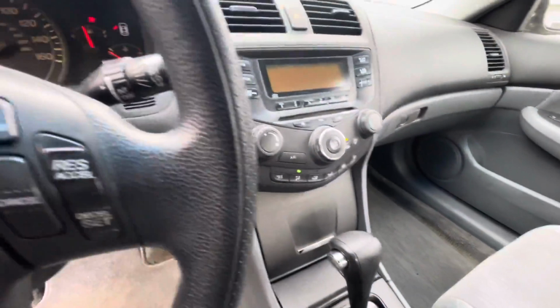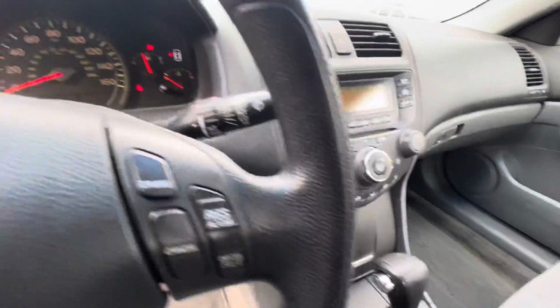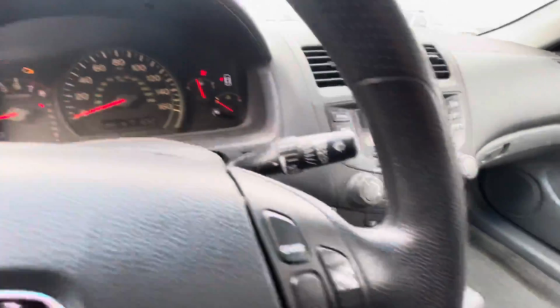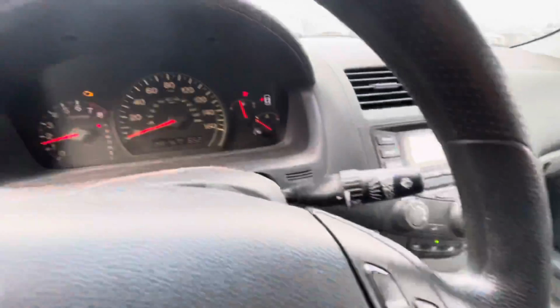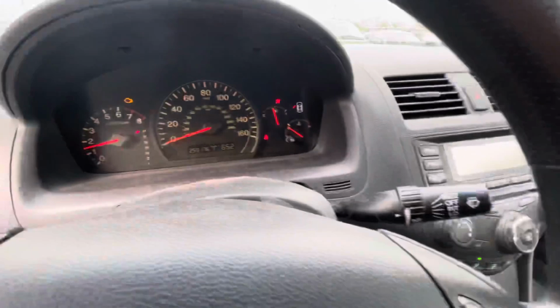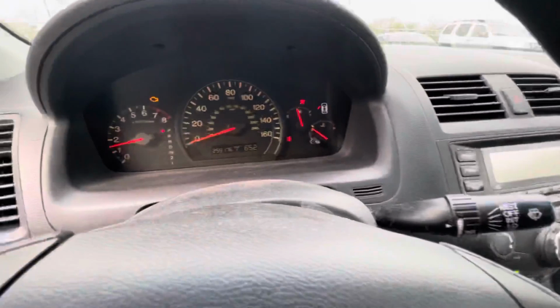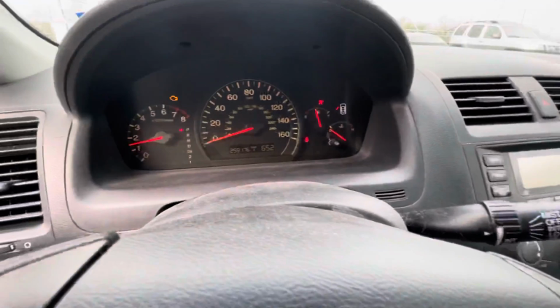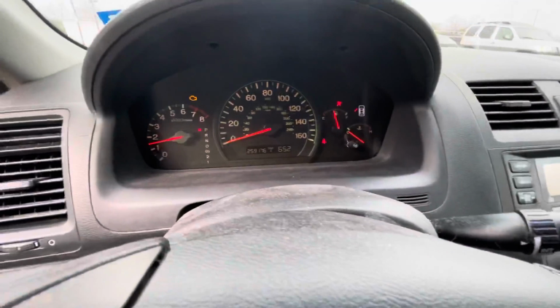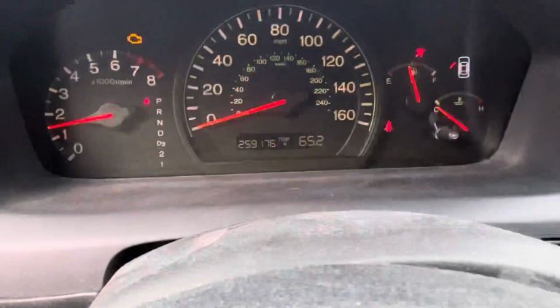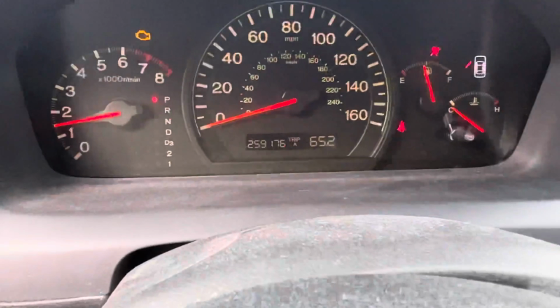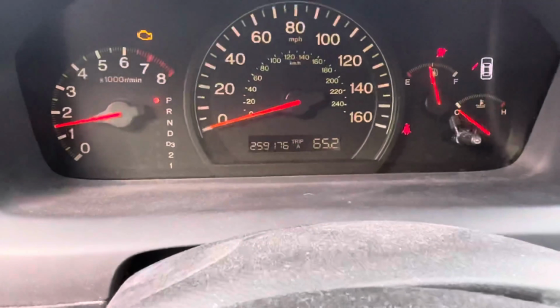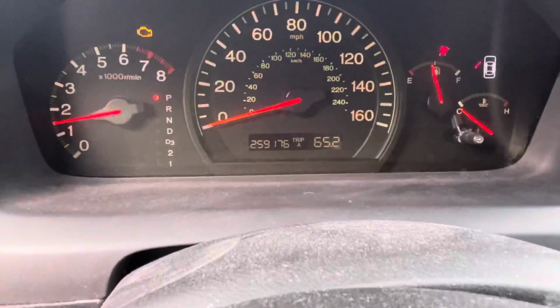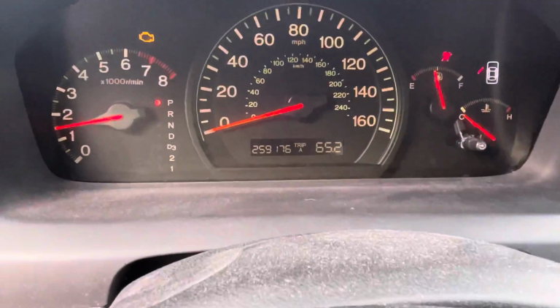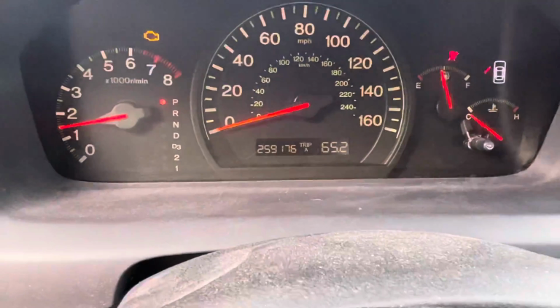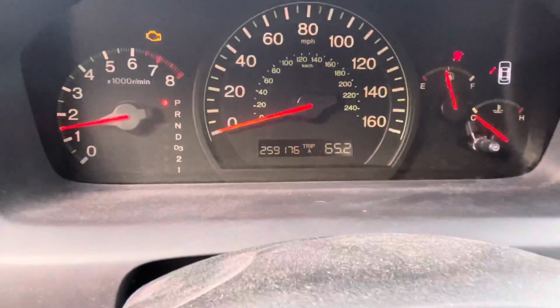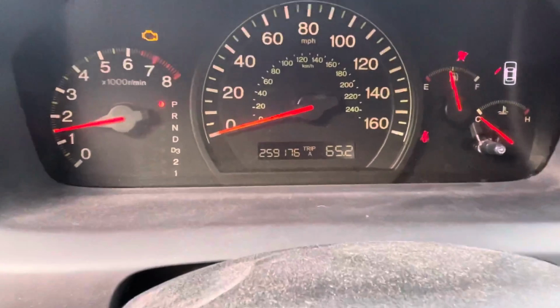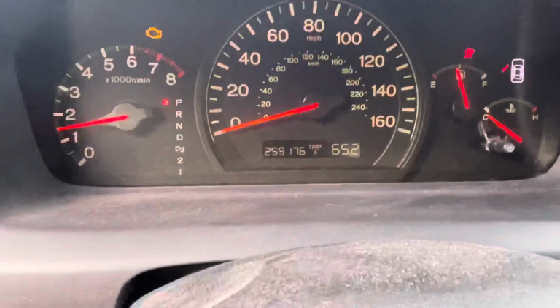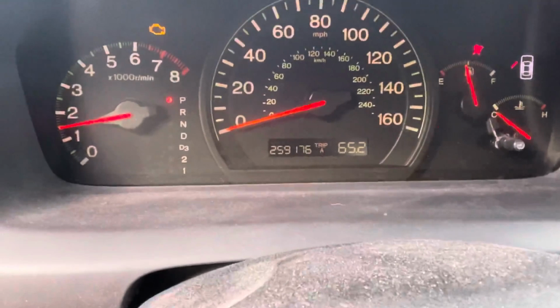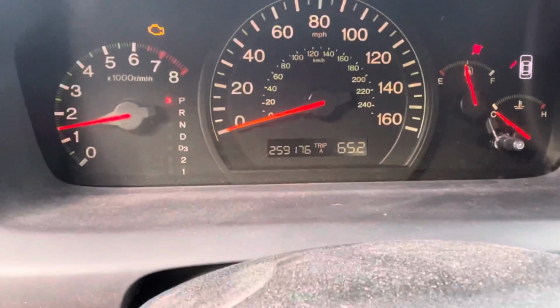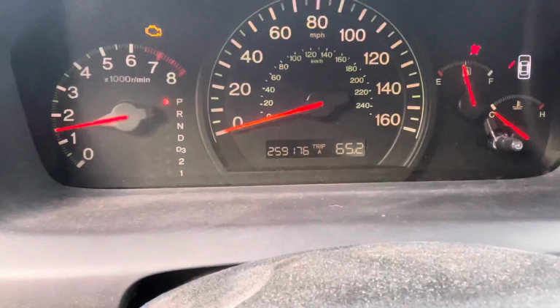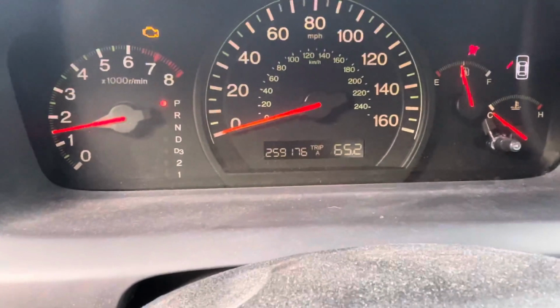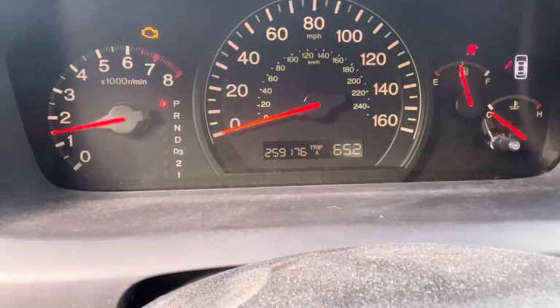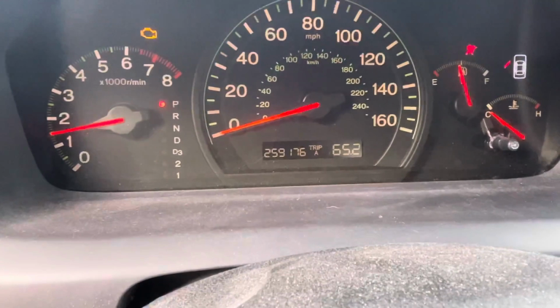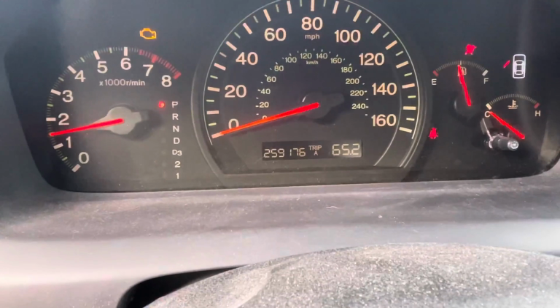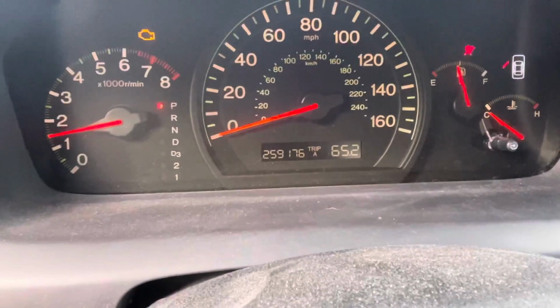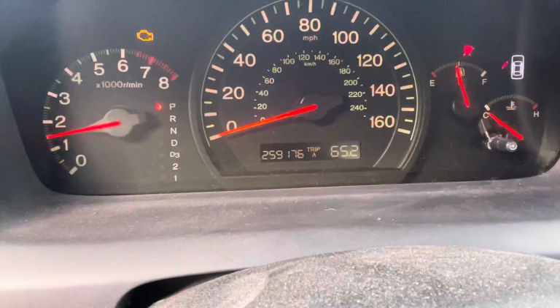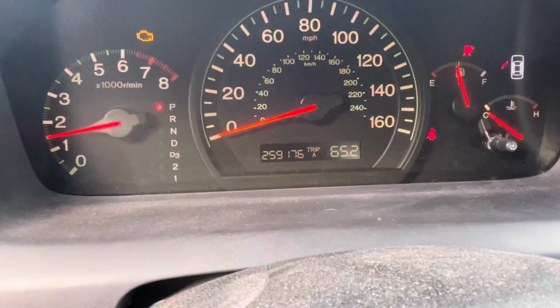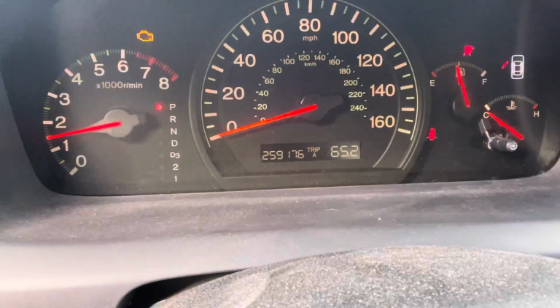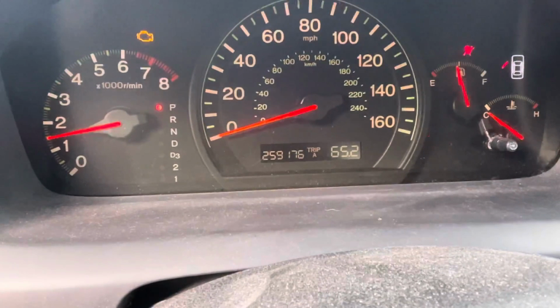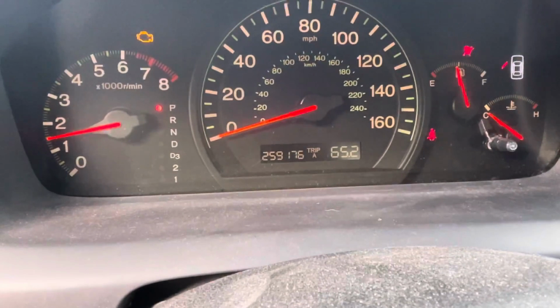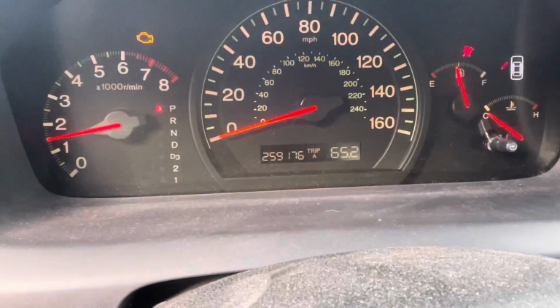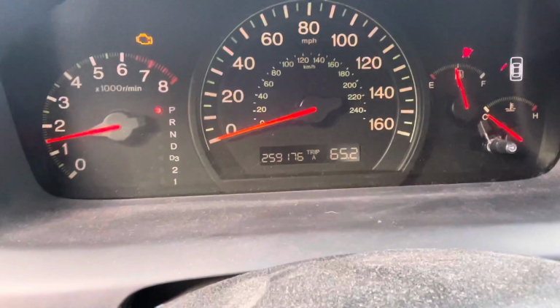Automatic, and the mileage is actually 259 — not 159 — 259,176.